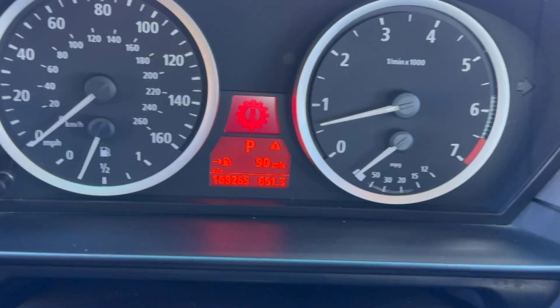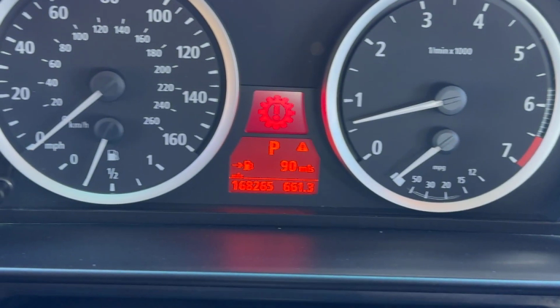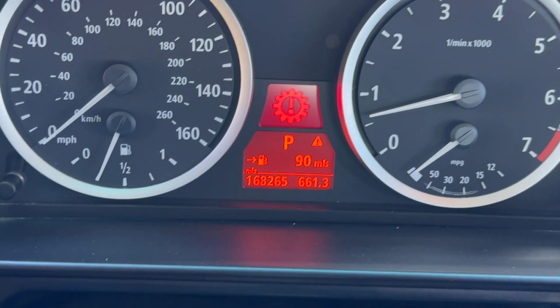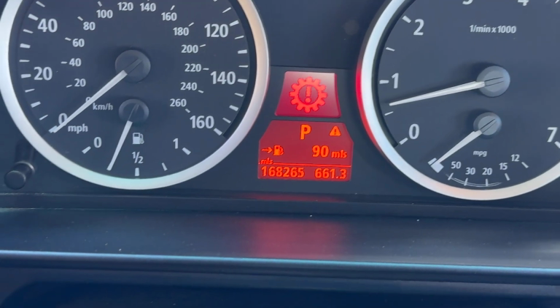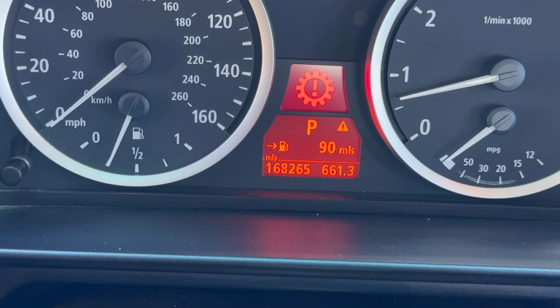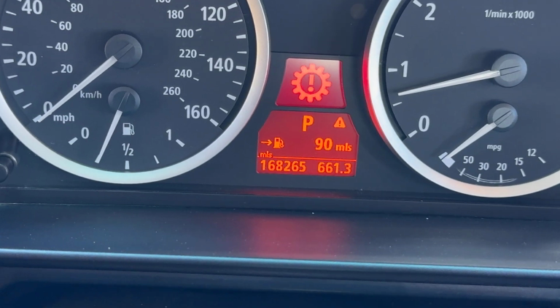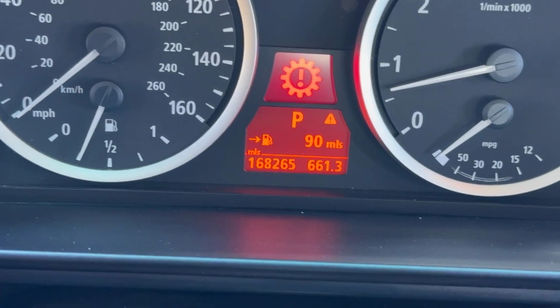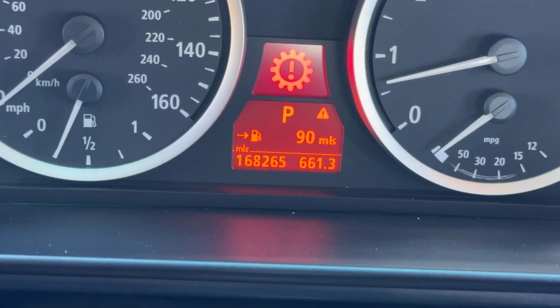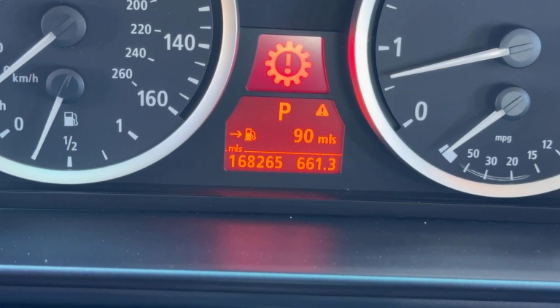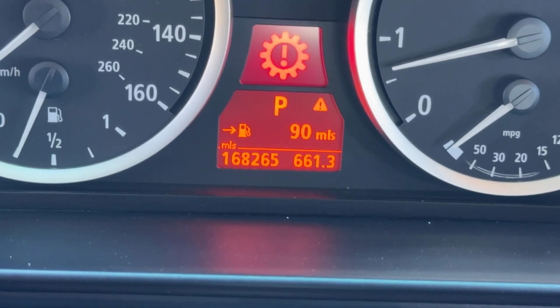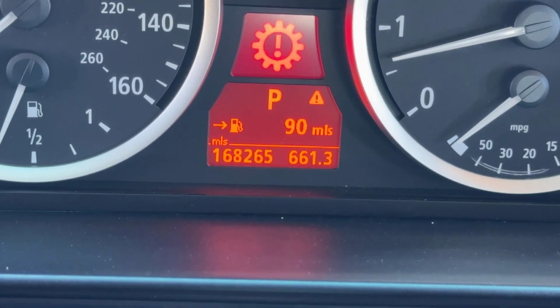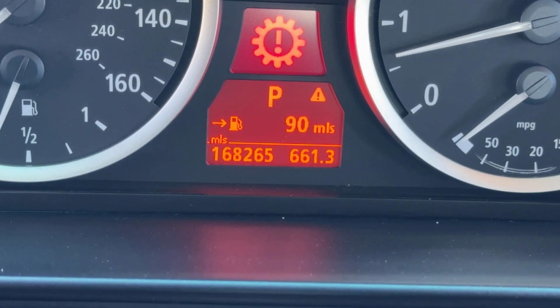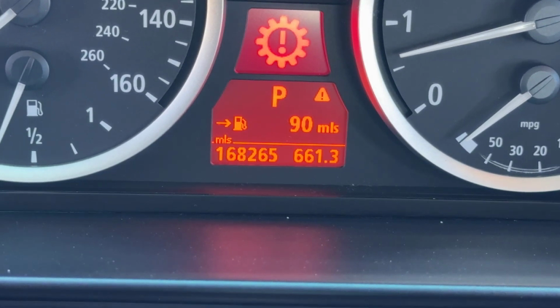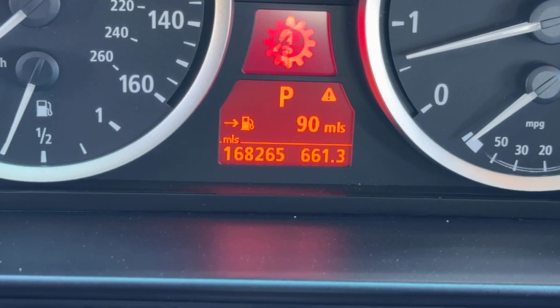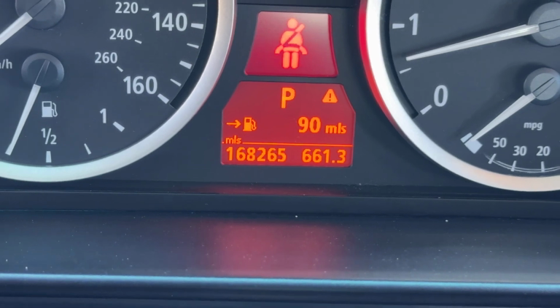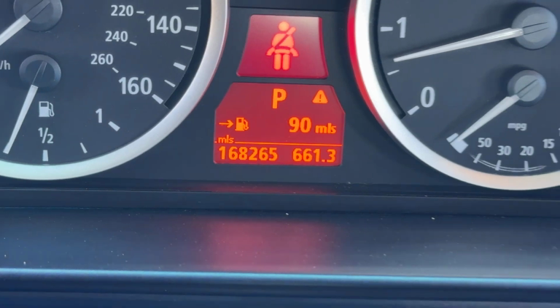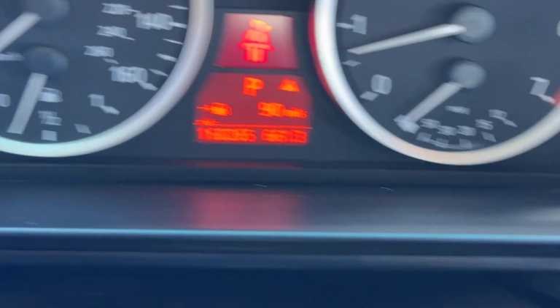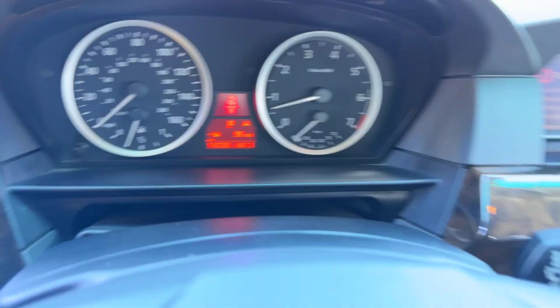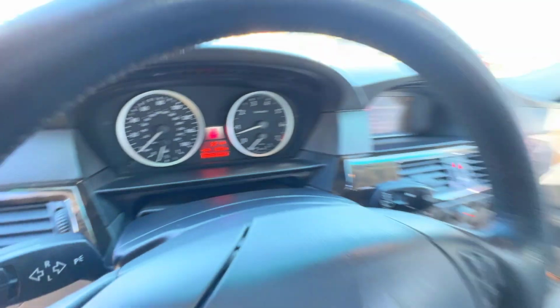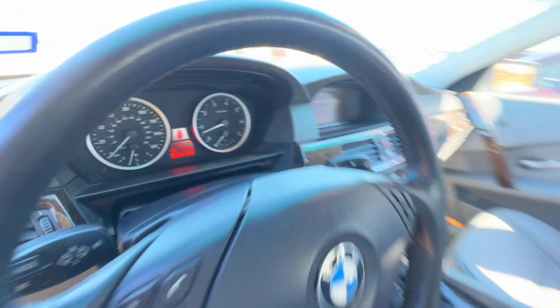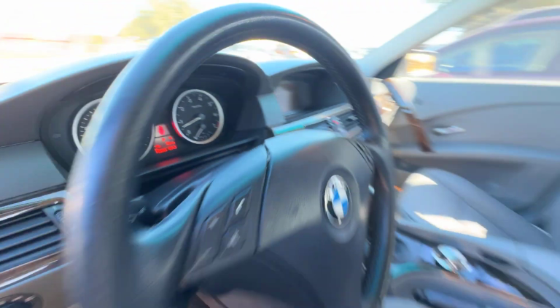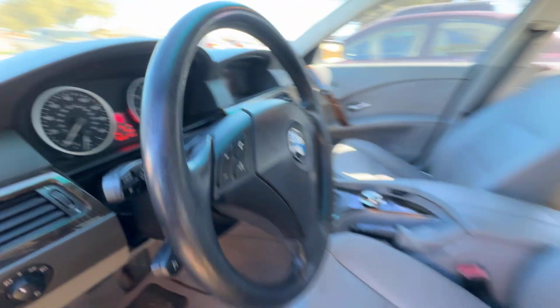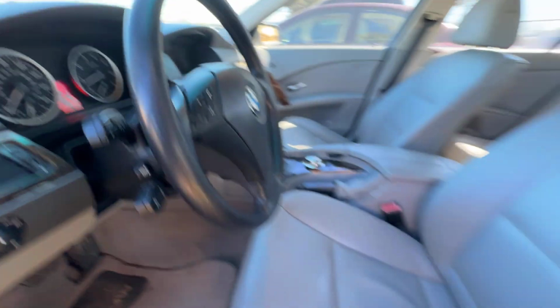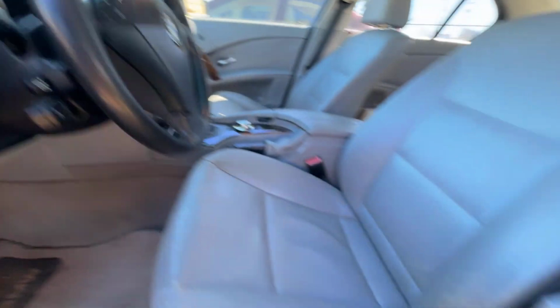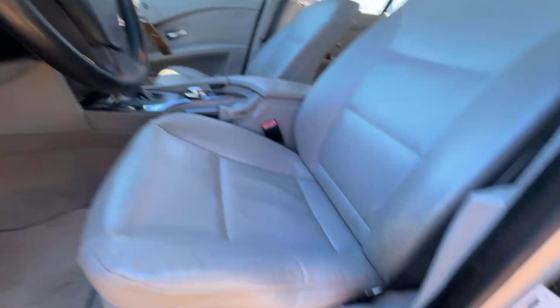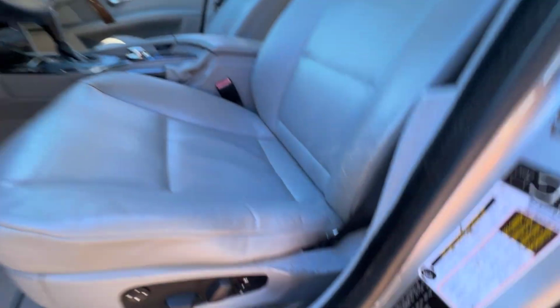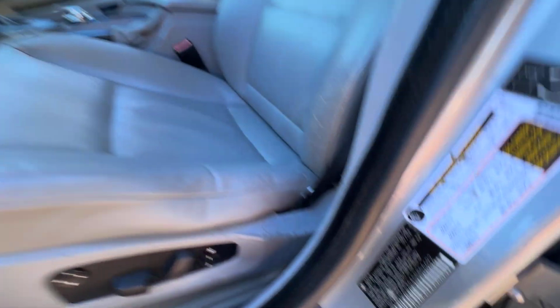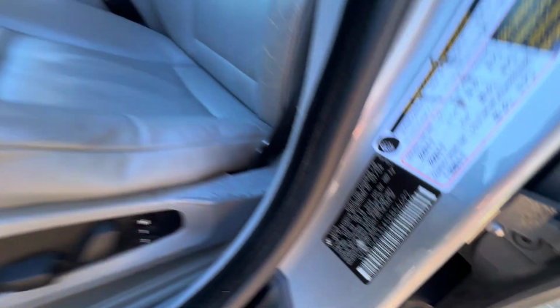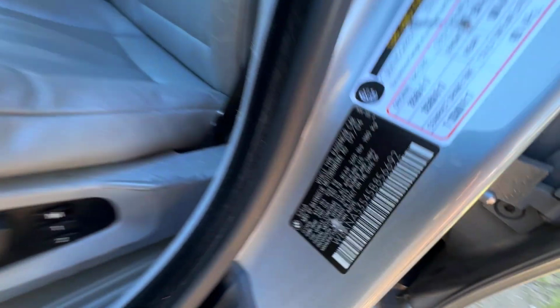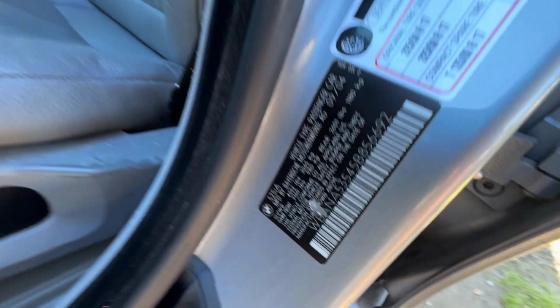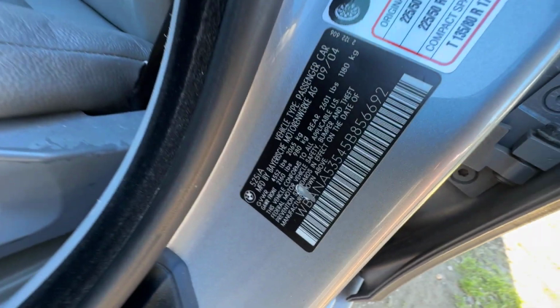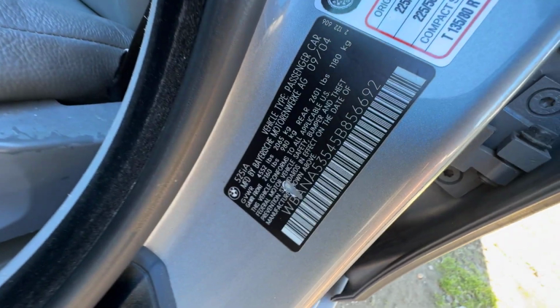On your mileage you have 168,265. Your vent head.